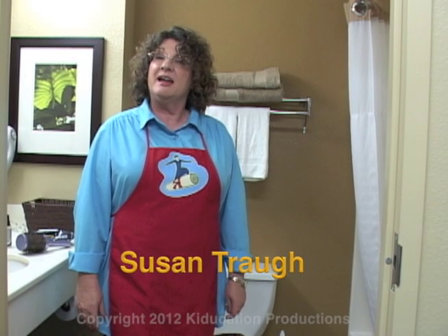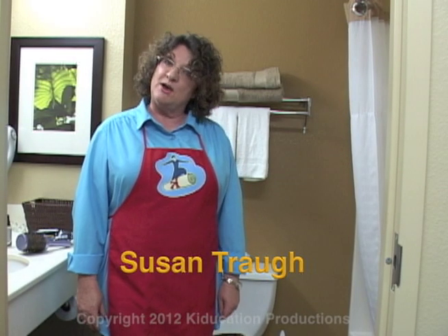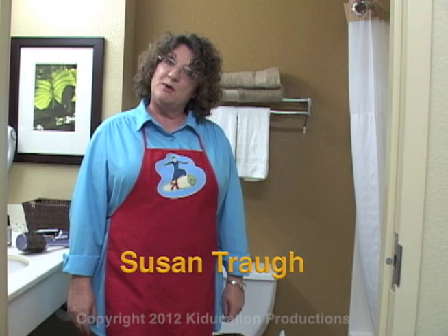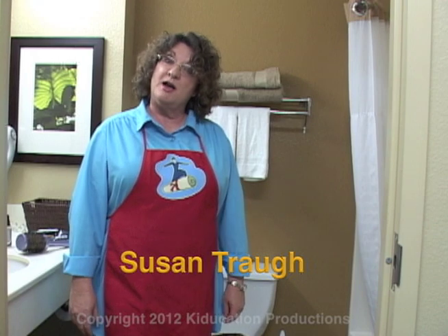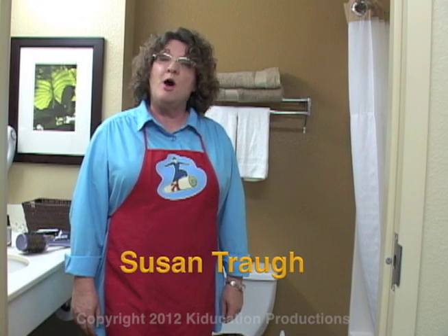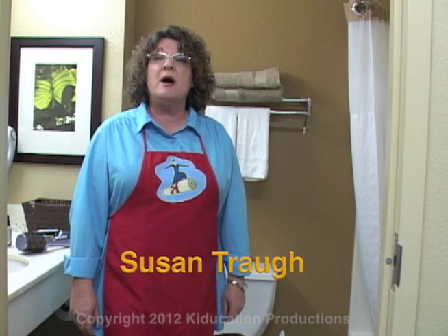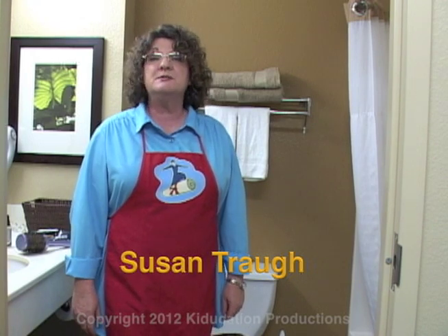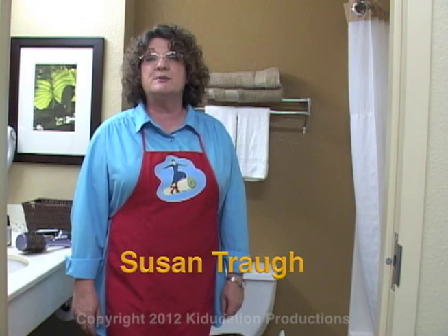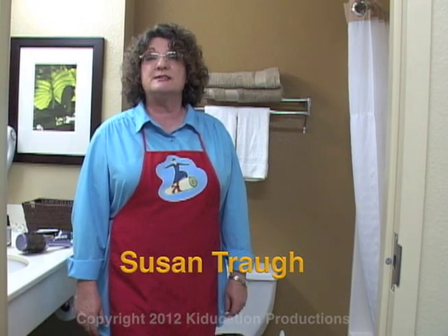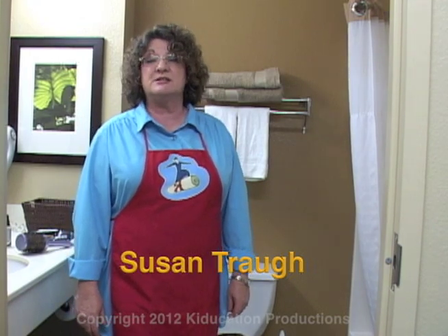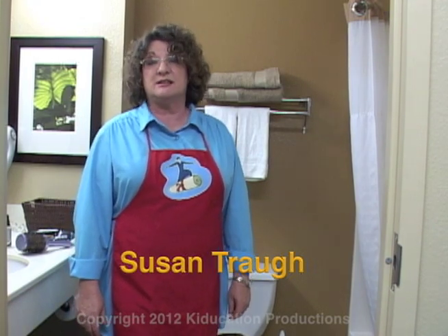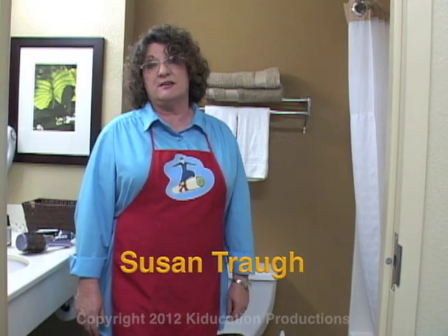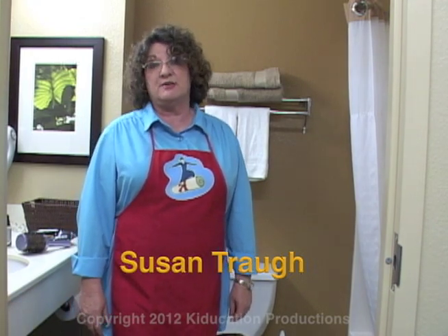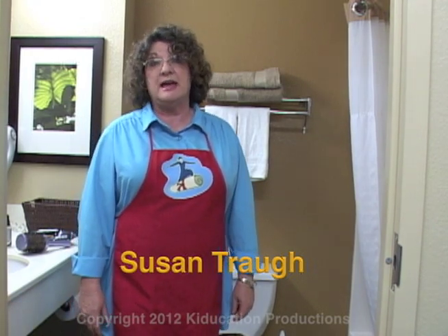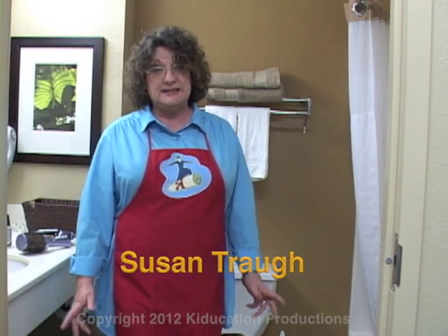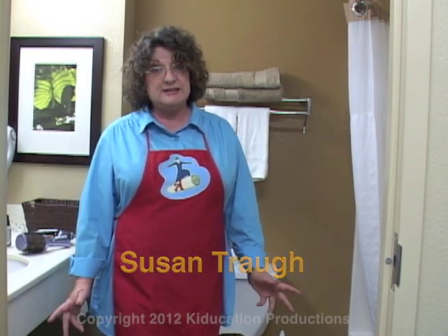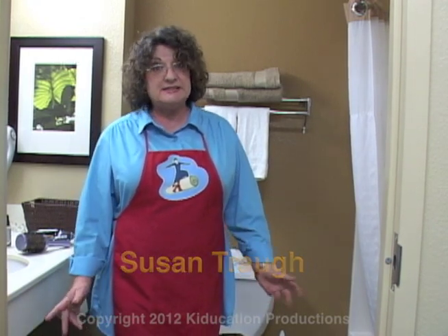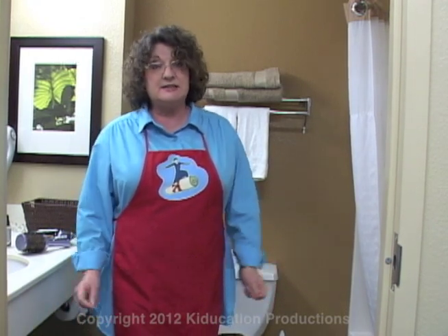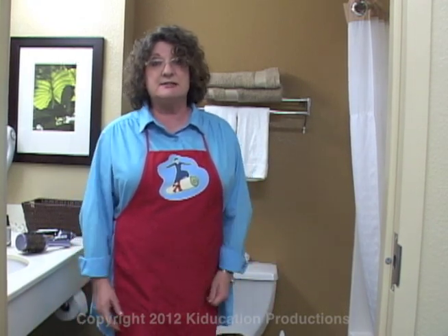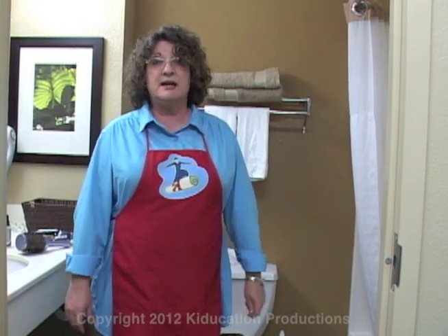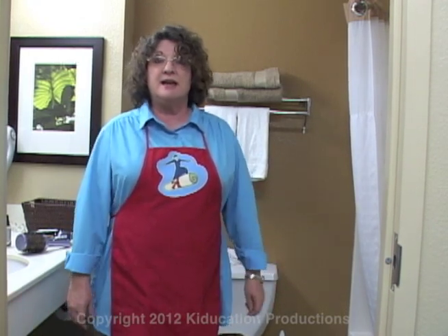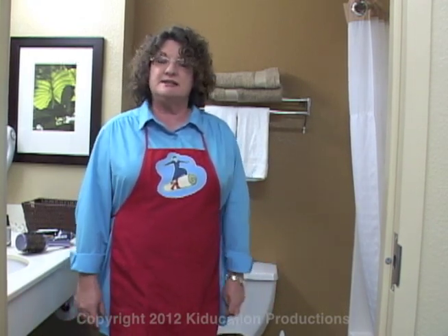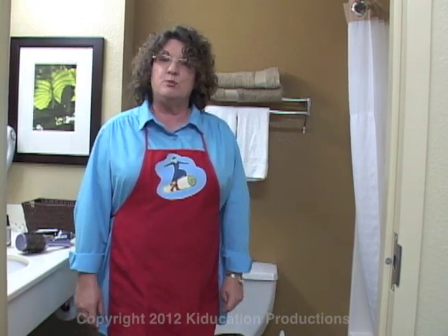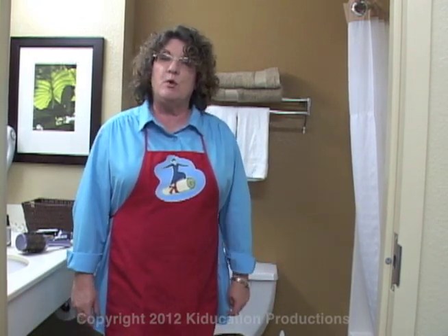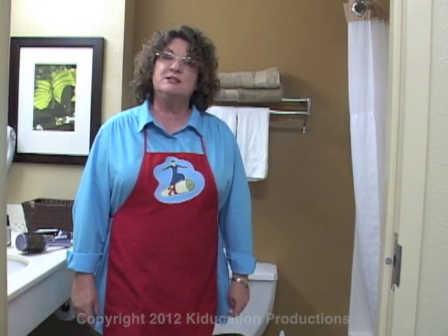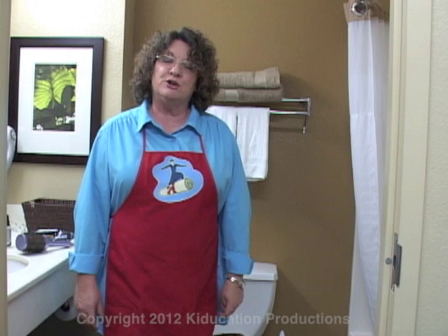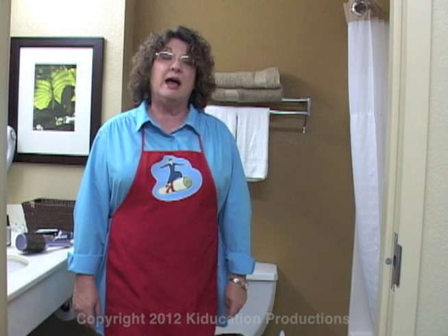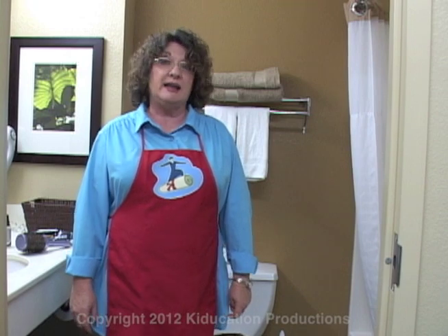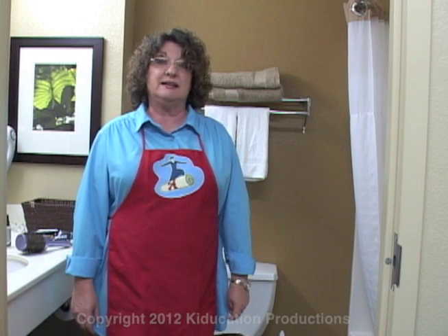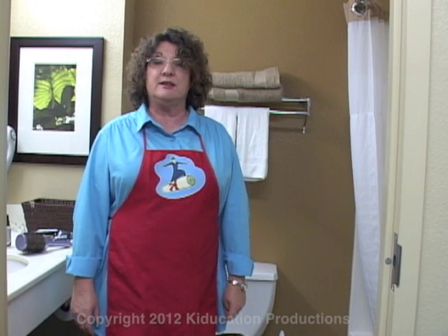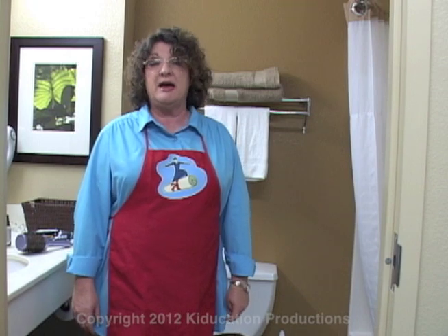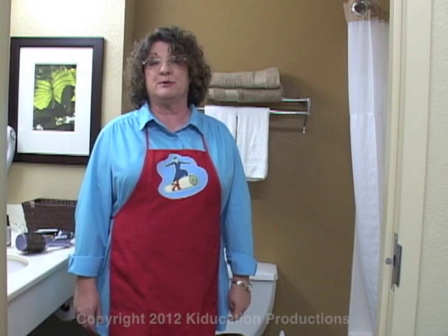Hello. Welcome to Transition to Life and Daily Living Skills. Today we're going to learn how to clean the bathroom.